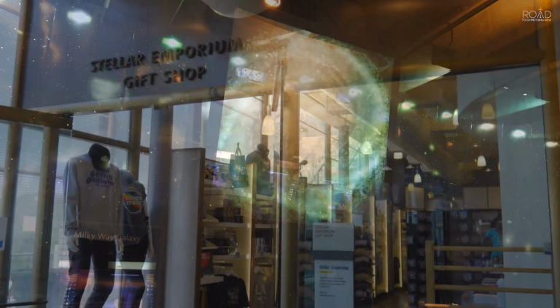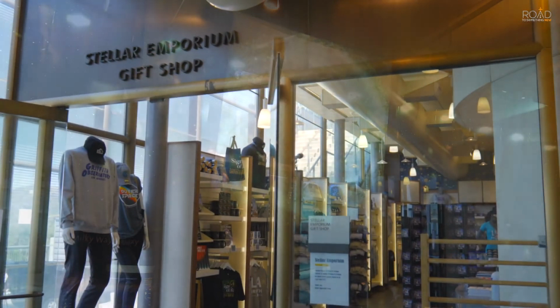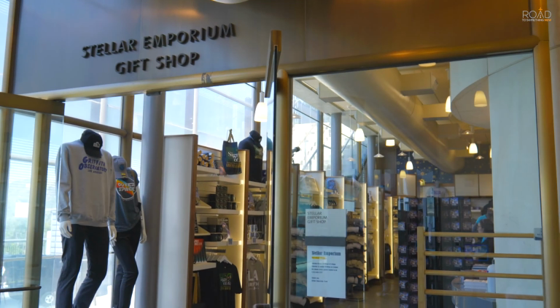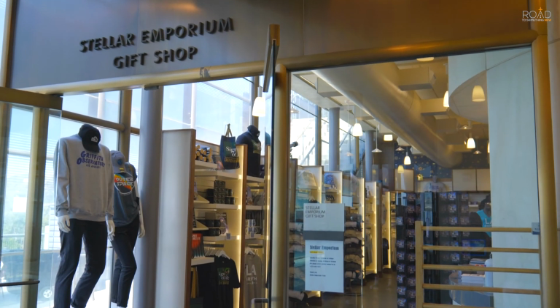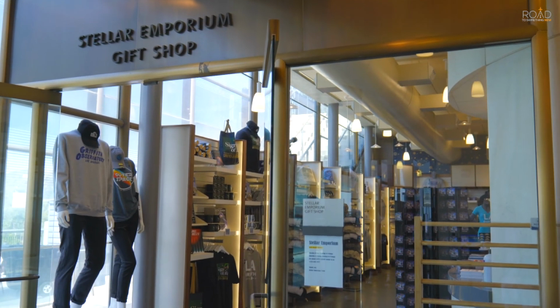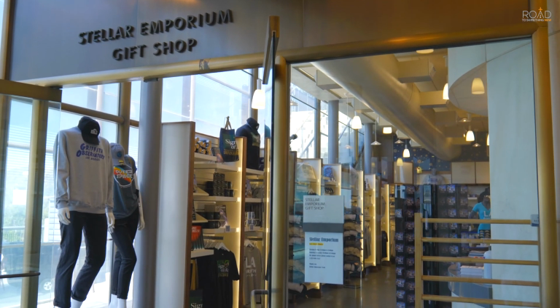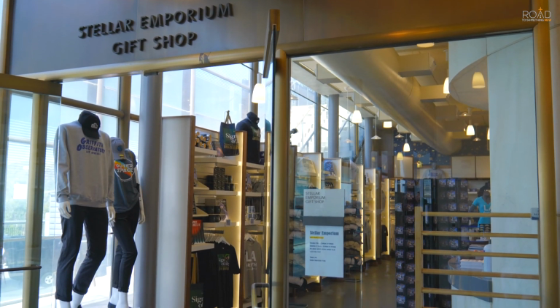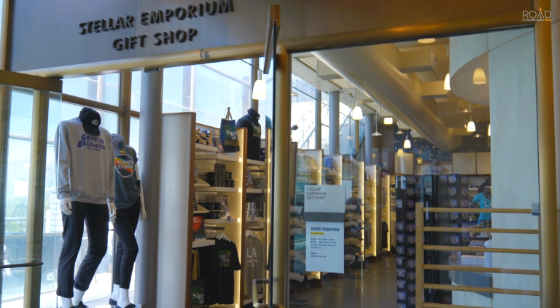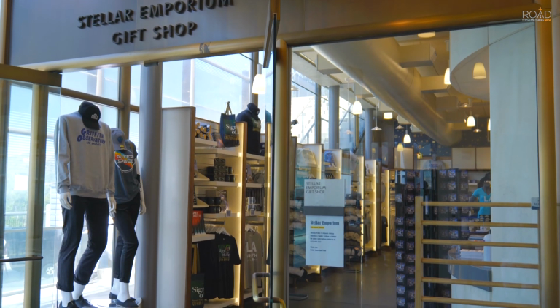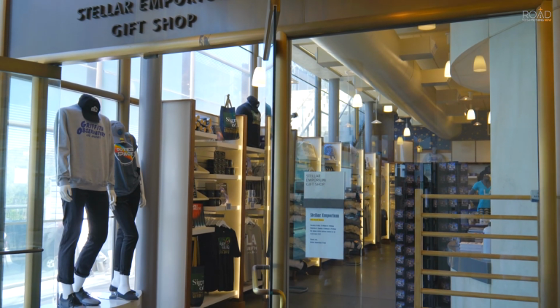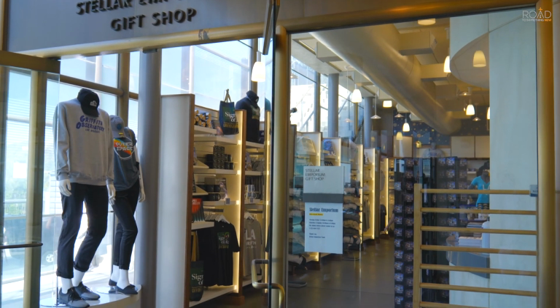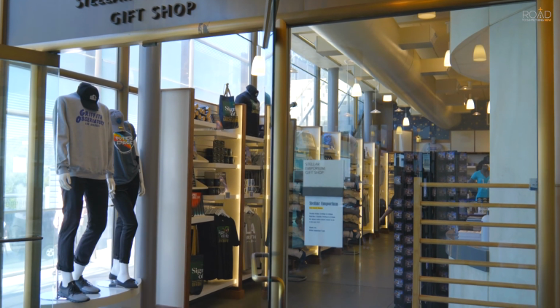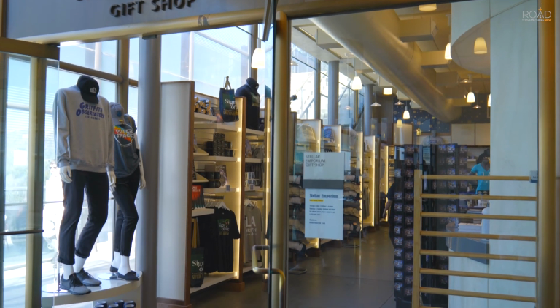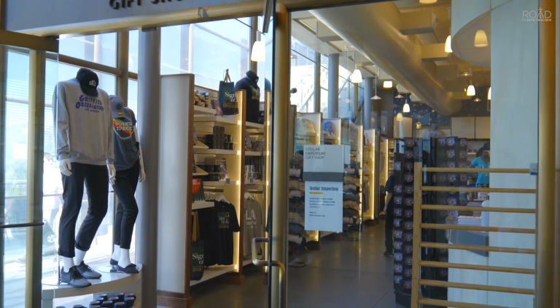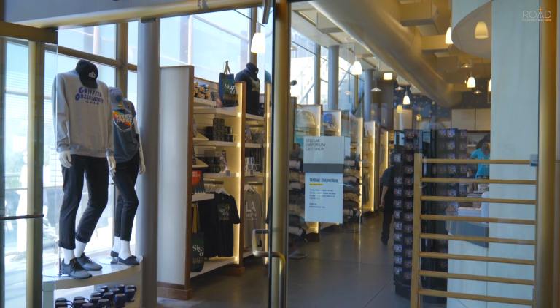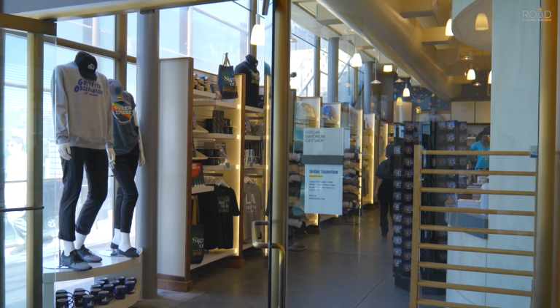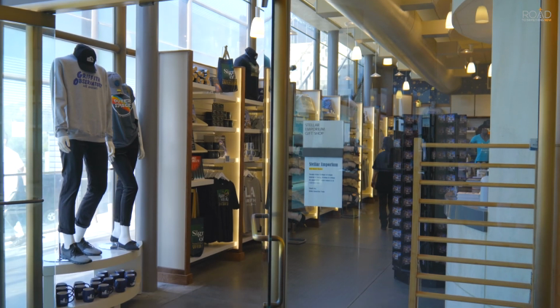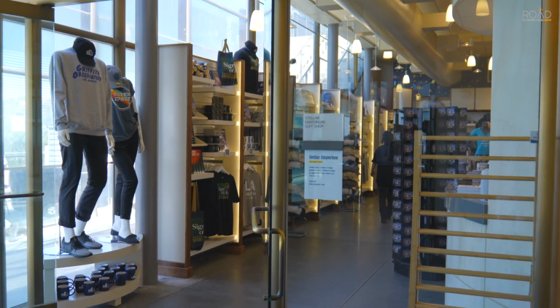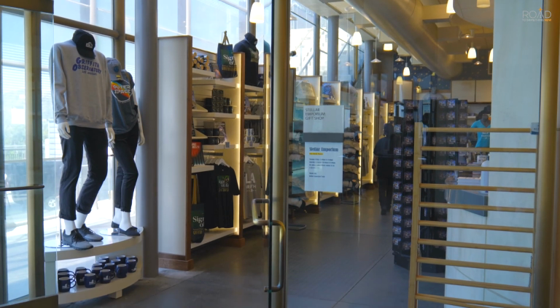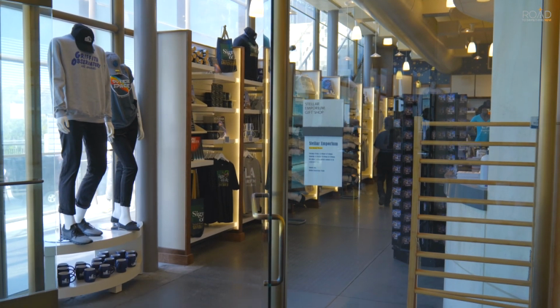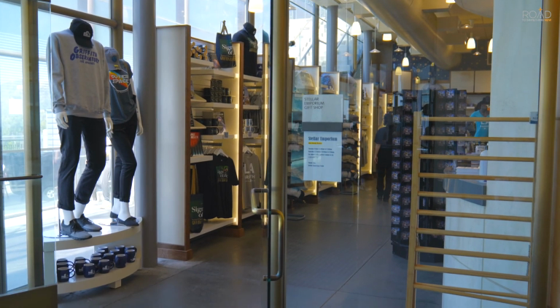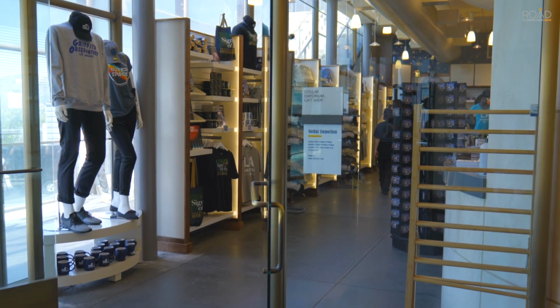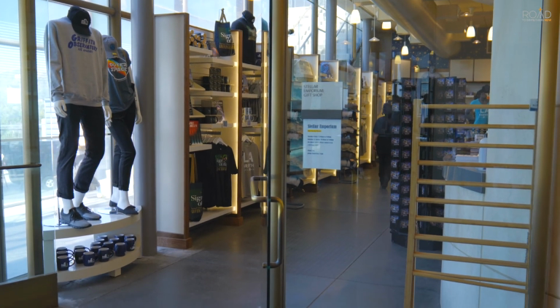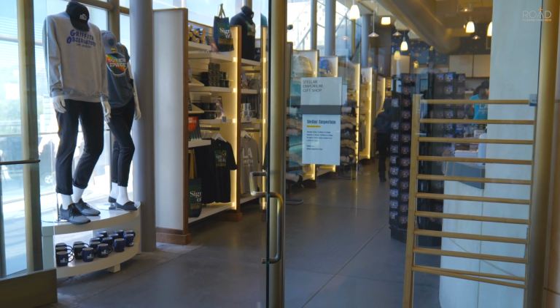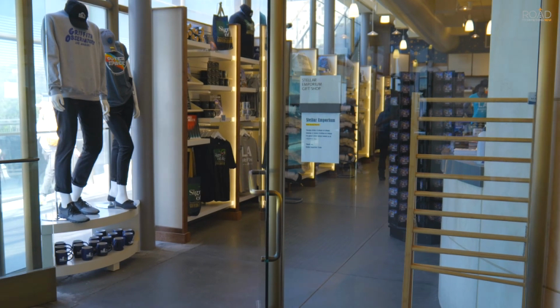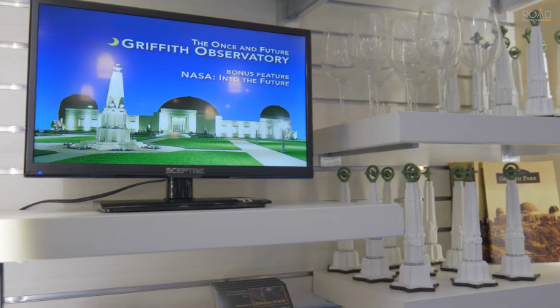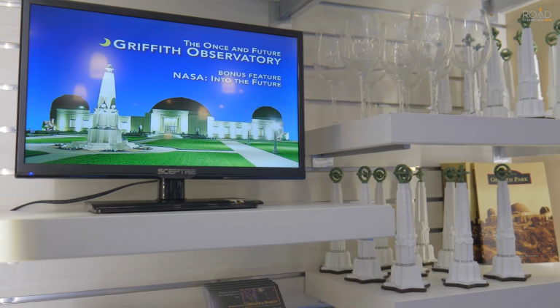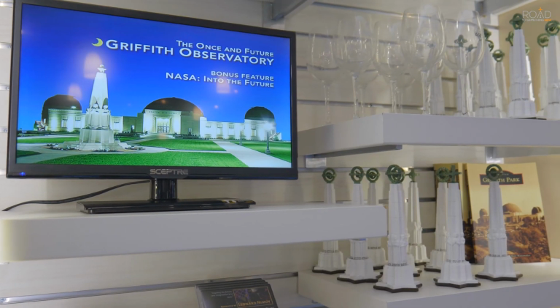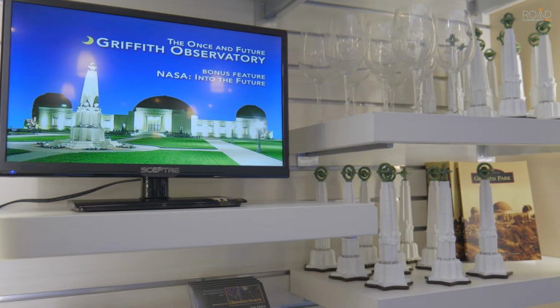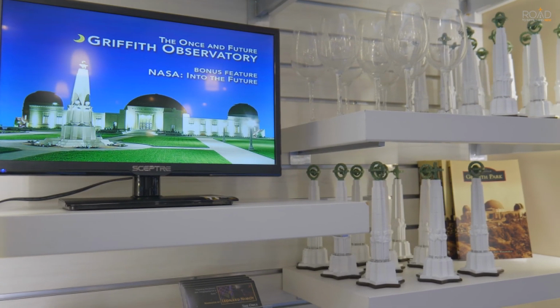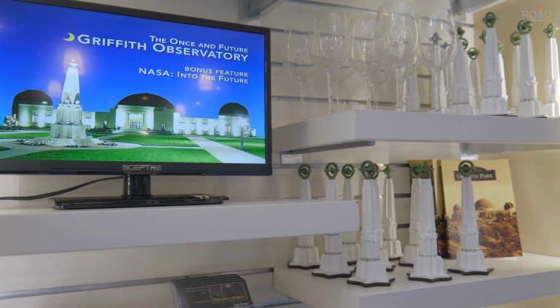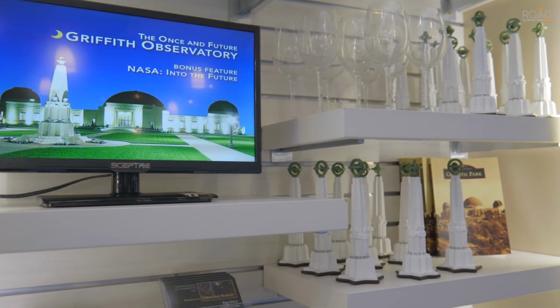You can visit the Stellar Emporium and purchase some interesting gifts to take home and remember your time at the Griffith Observatory.